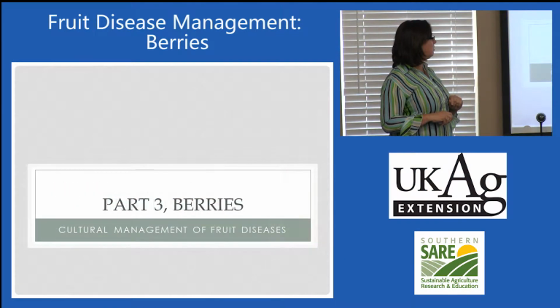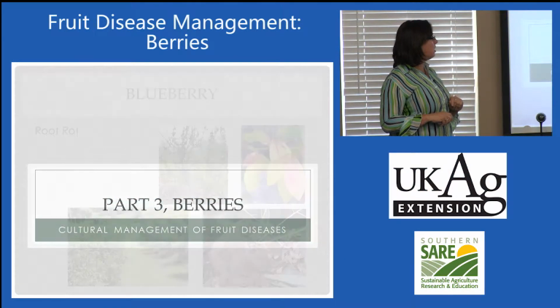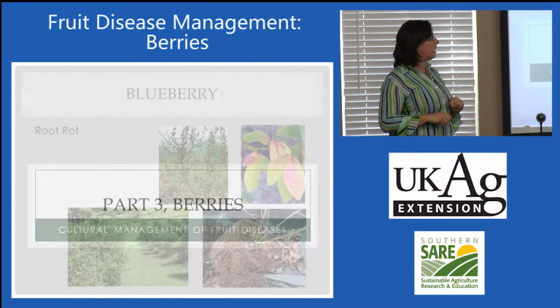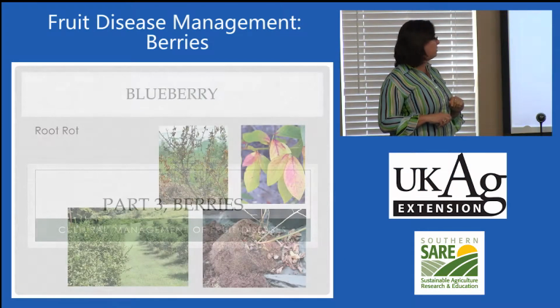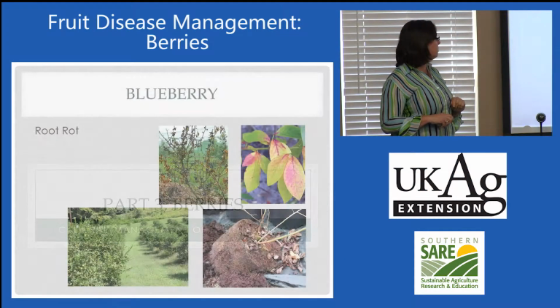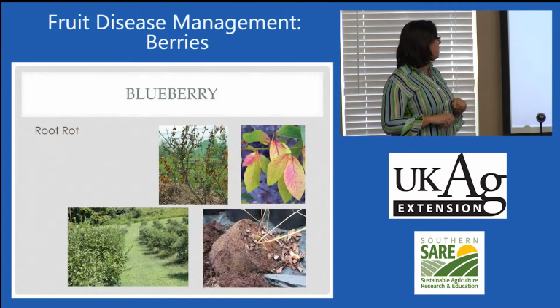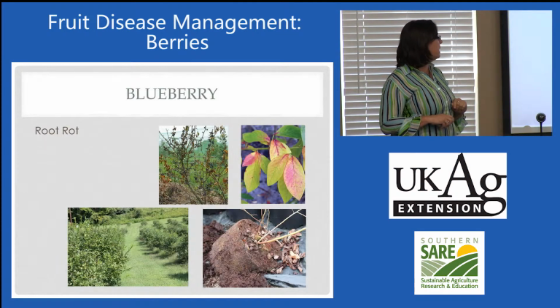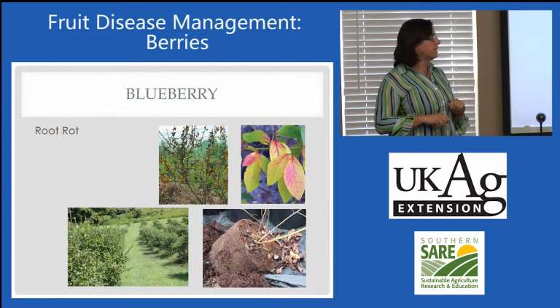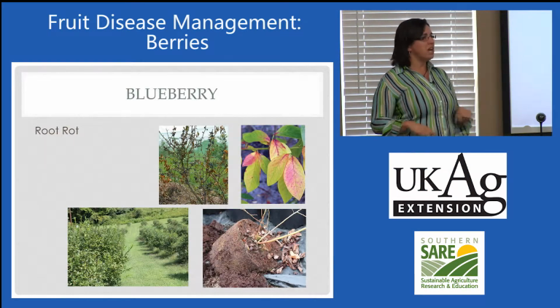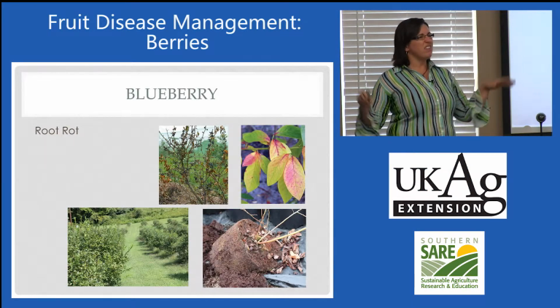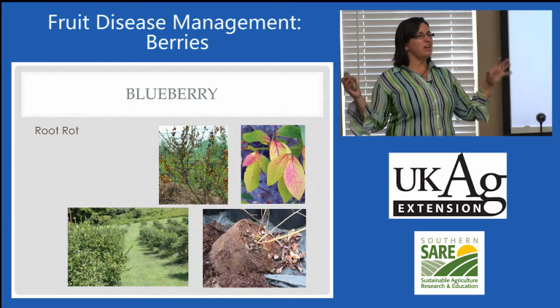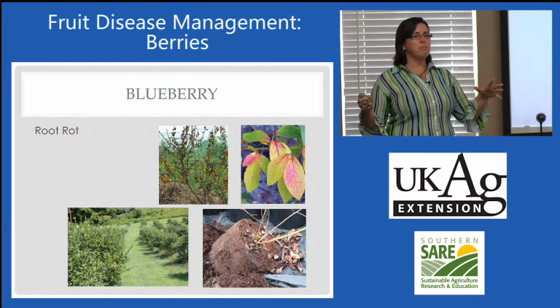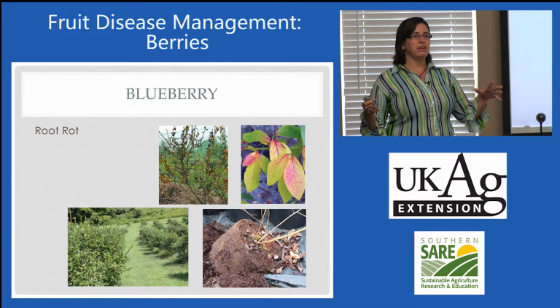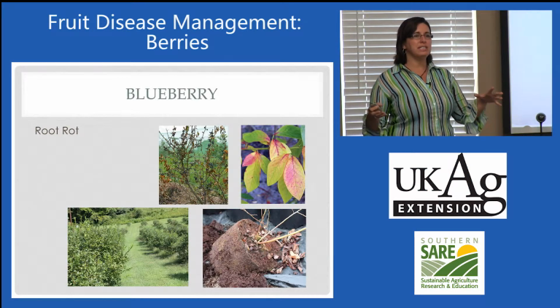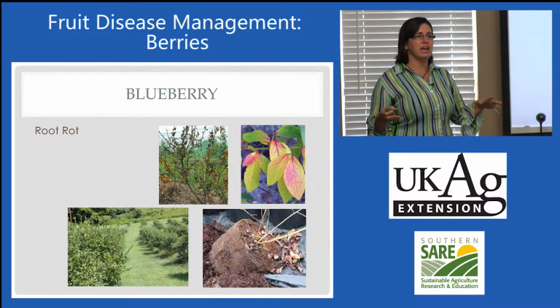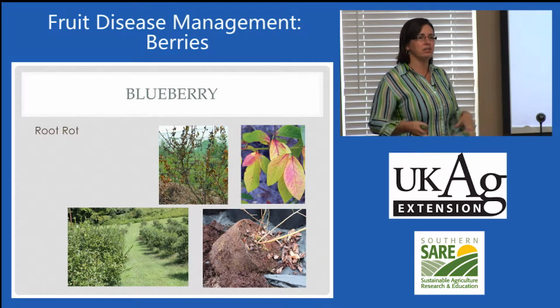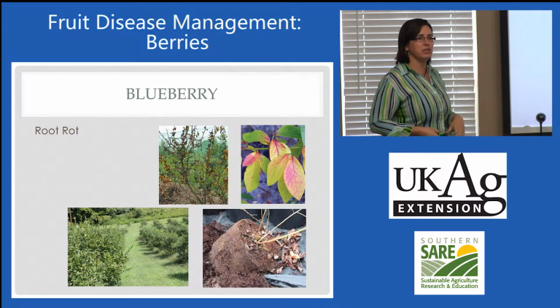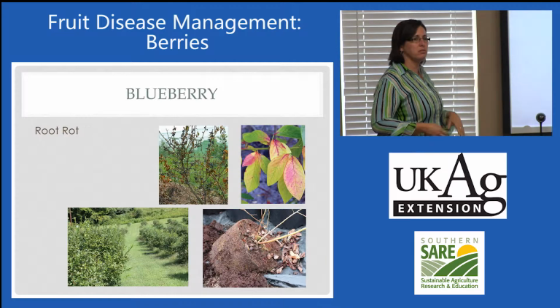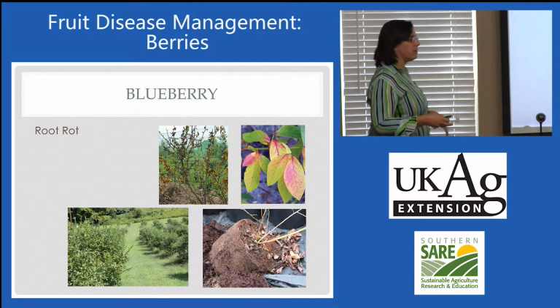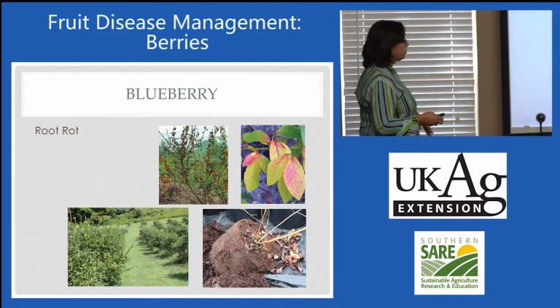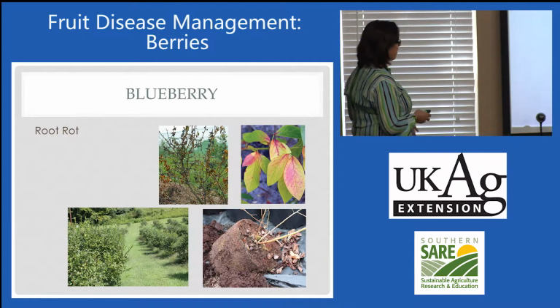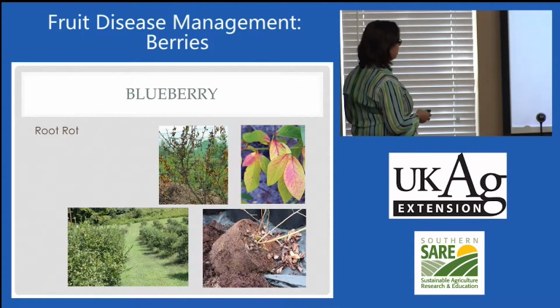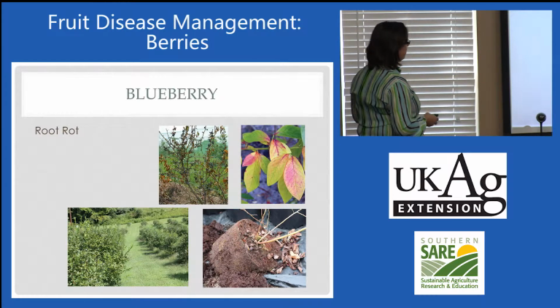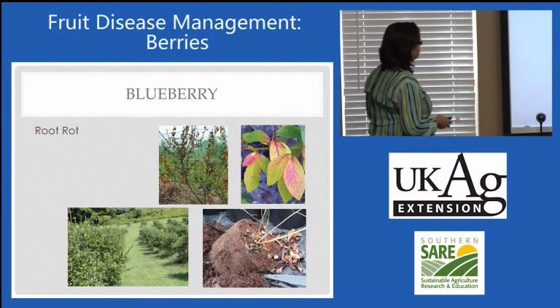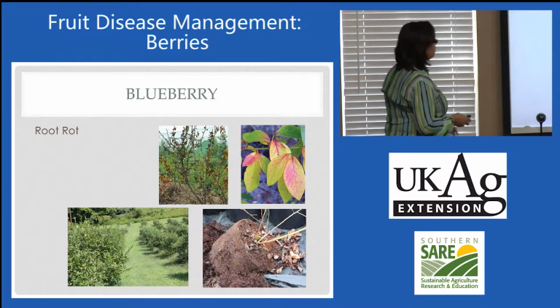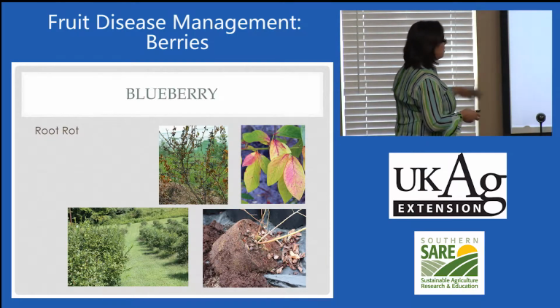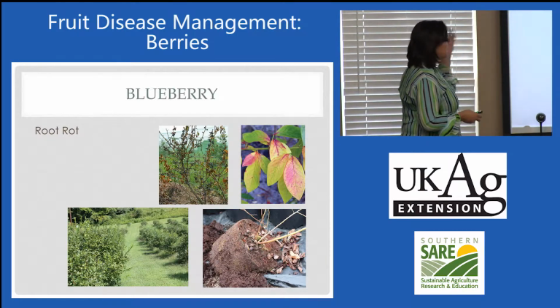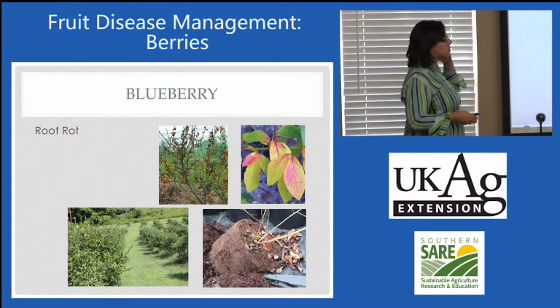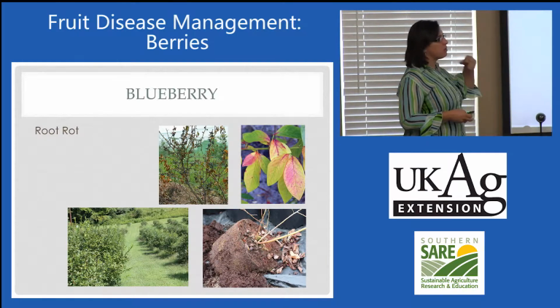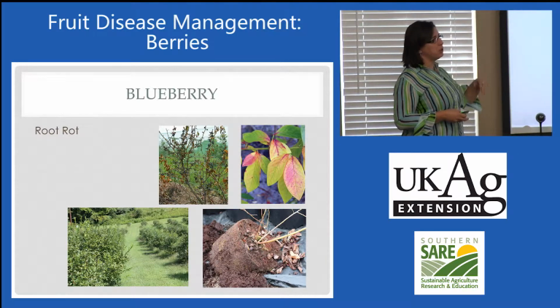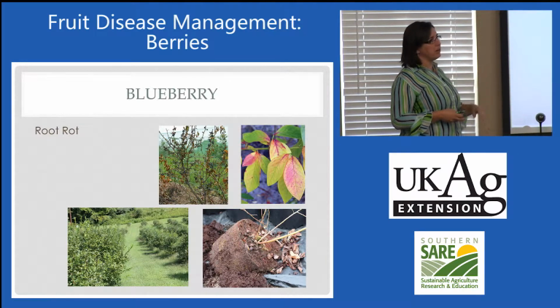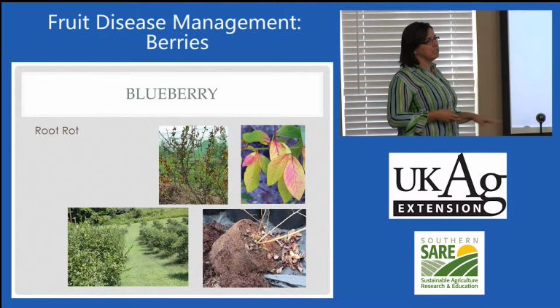What about berries? I kind of love berries together, so blueberries, strawberries, and brambles. But let's start with blueberries.